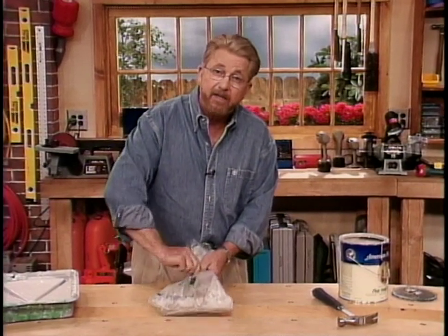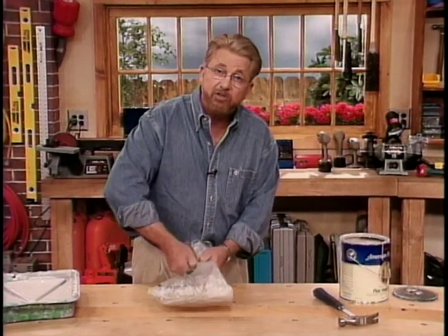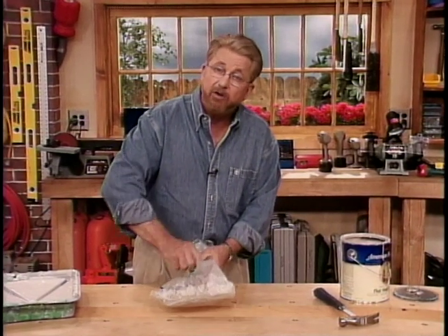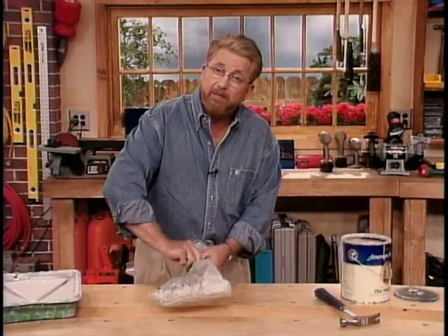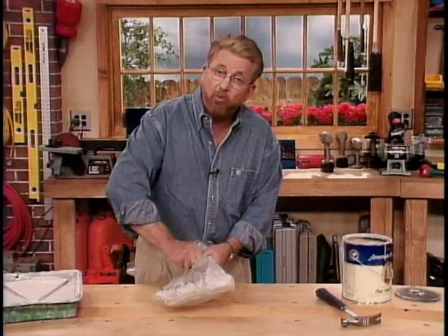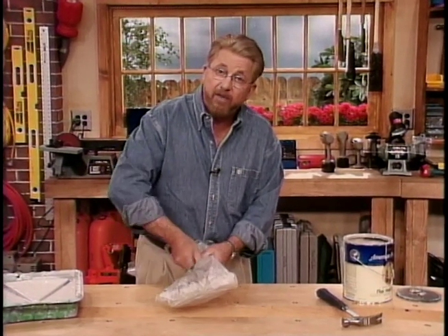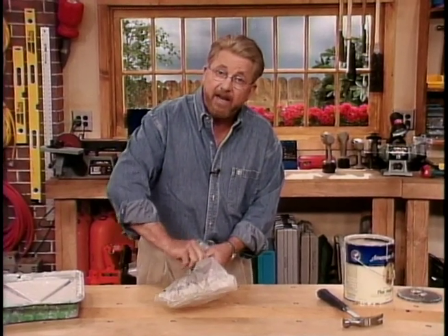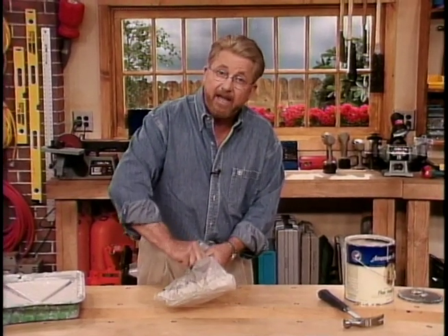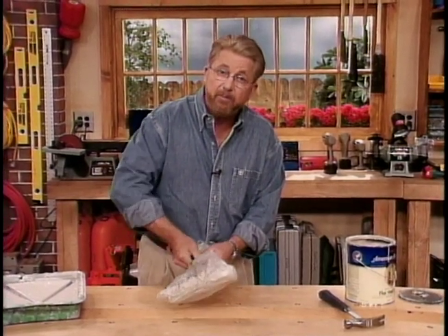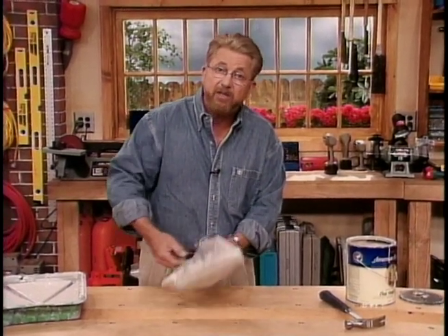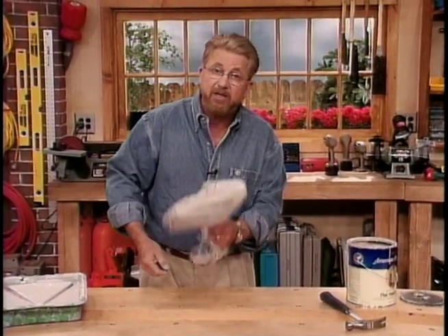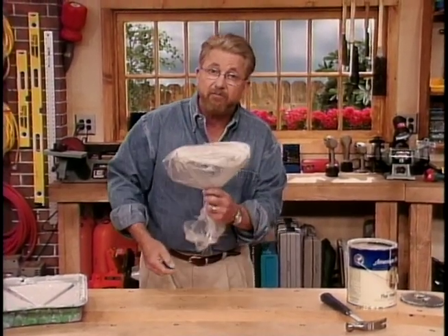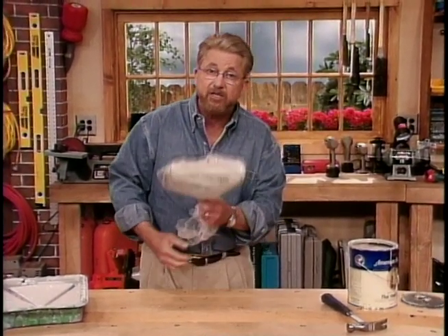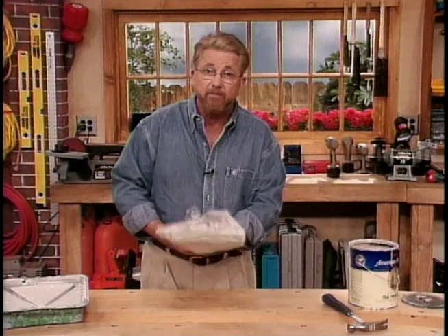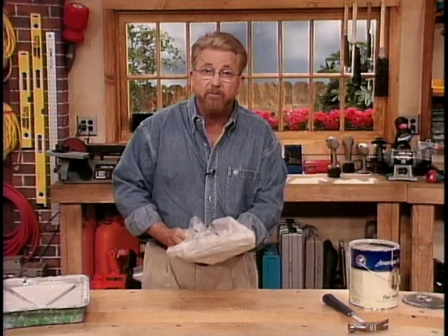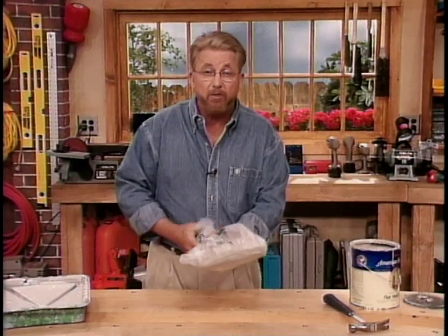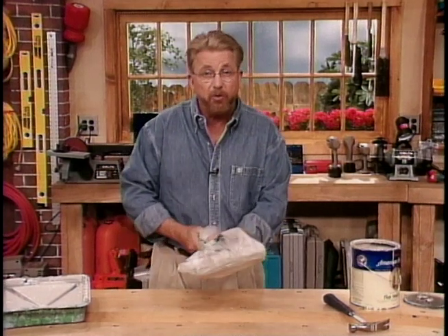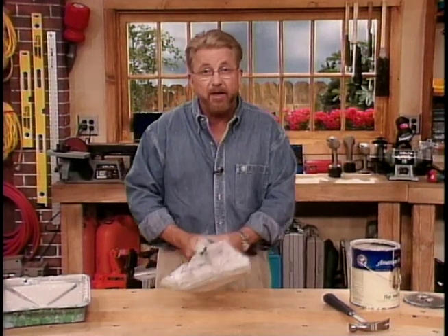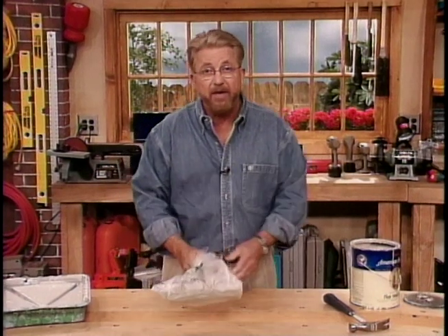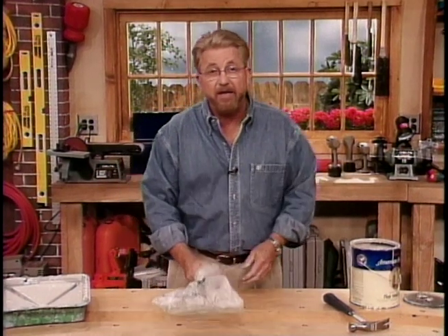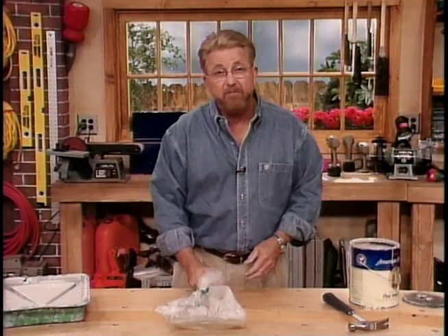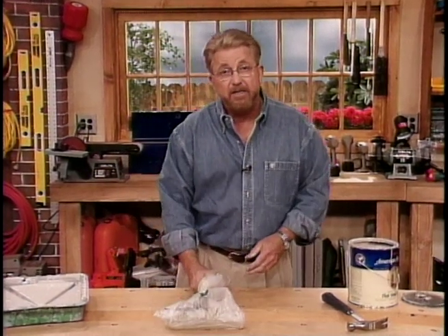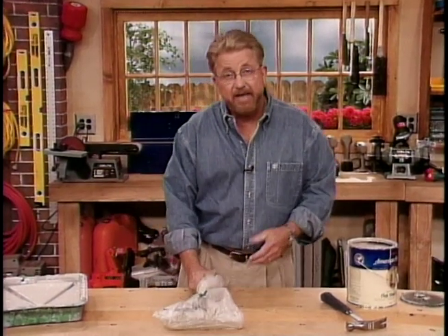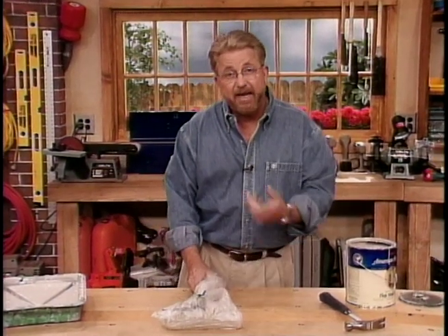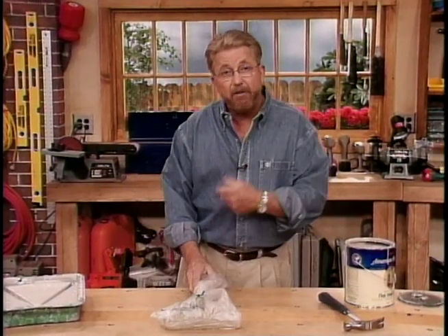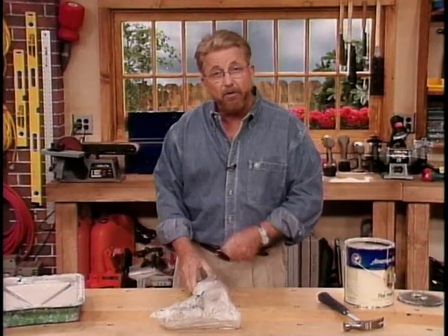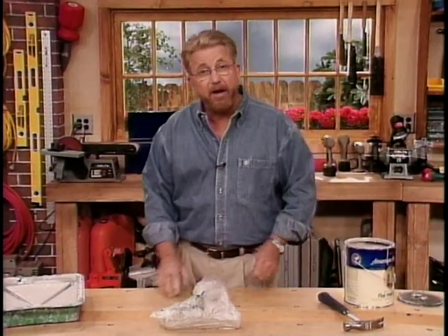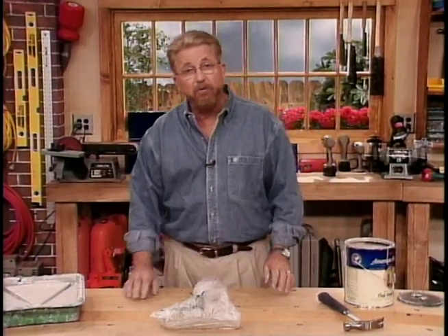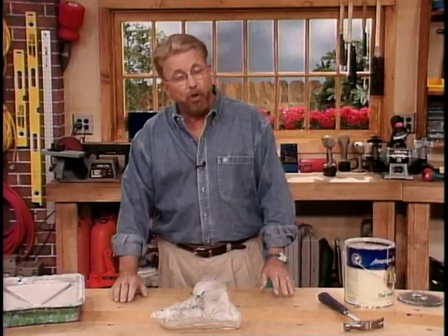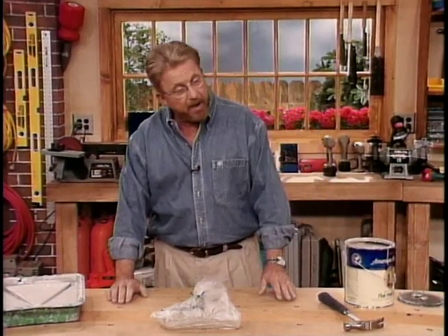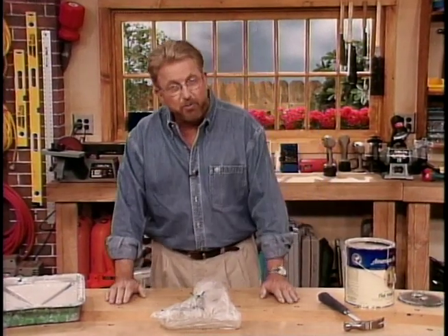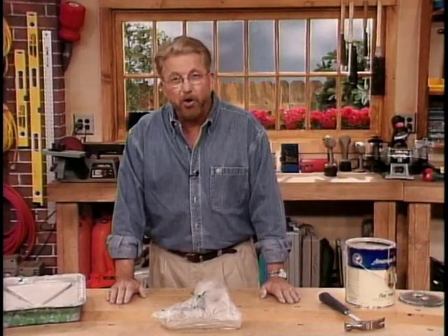If it's going to be more than a day, put this in a freezer. Then, when you're ready to begin, take it out, thaw it out, and go back to work.